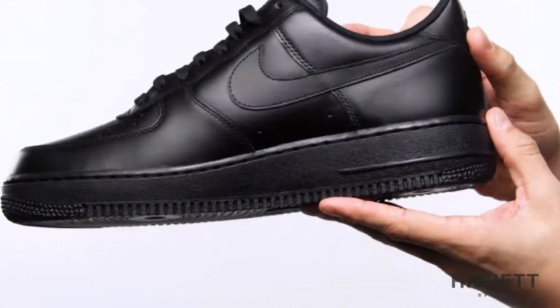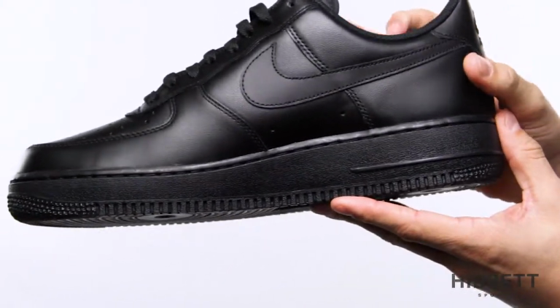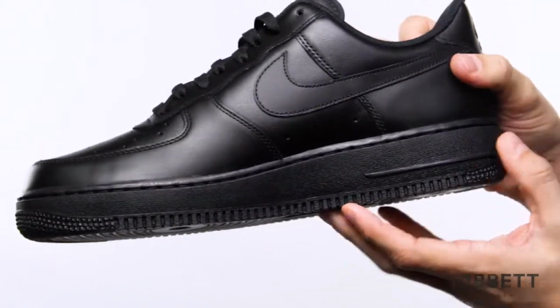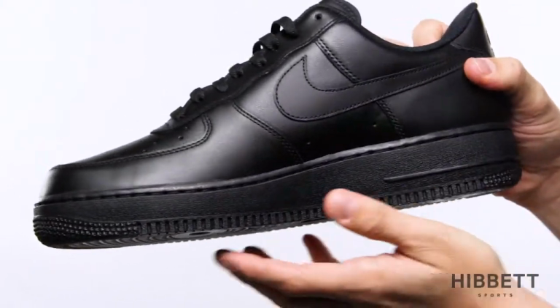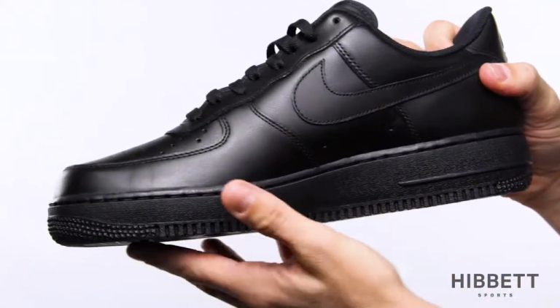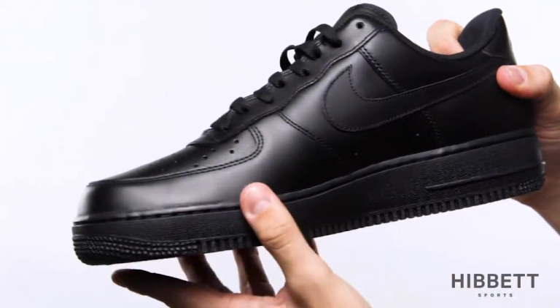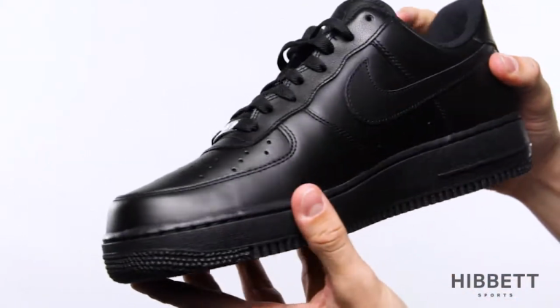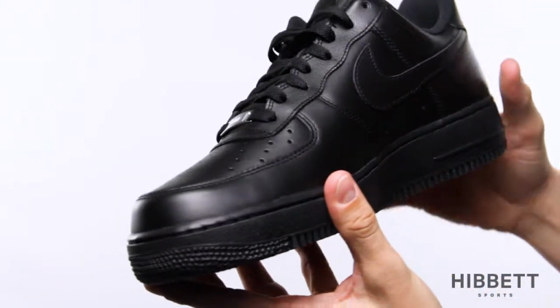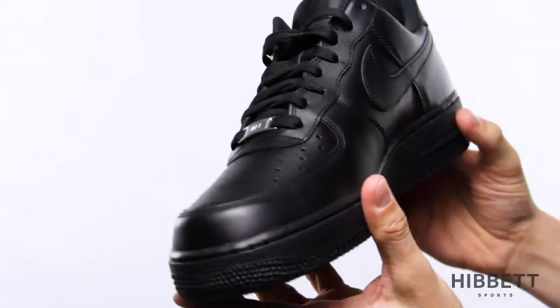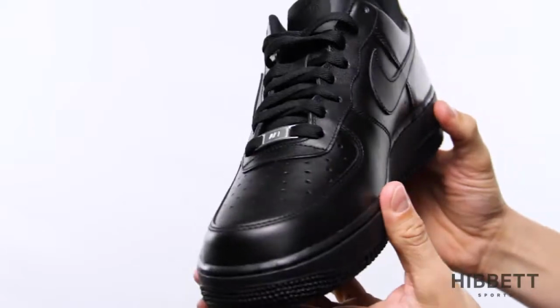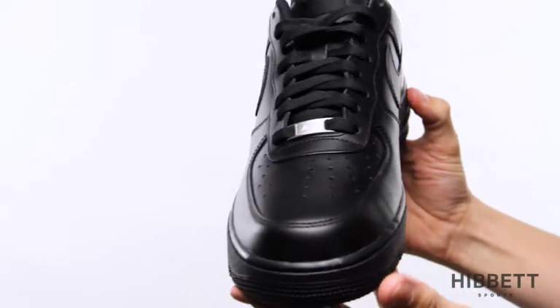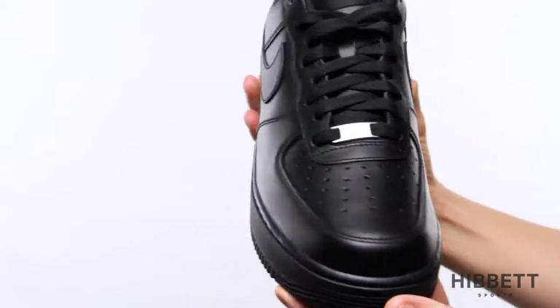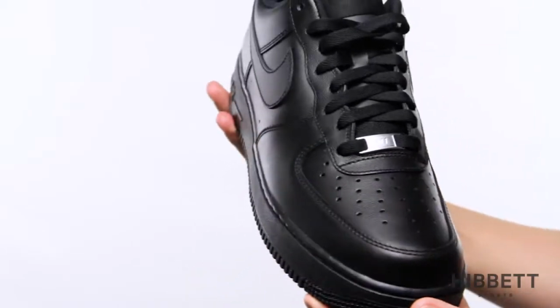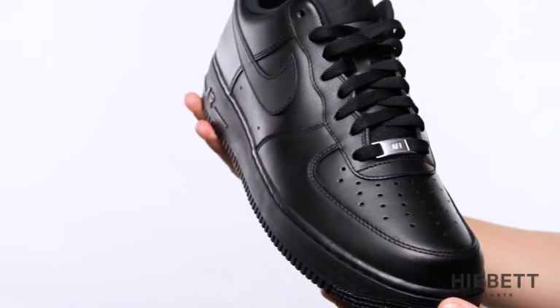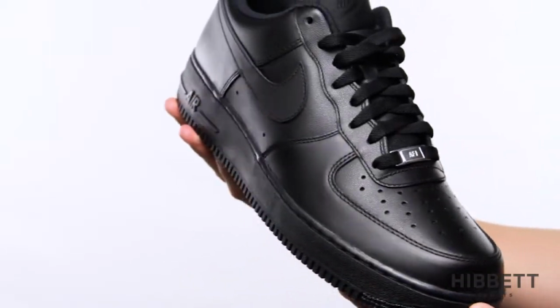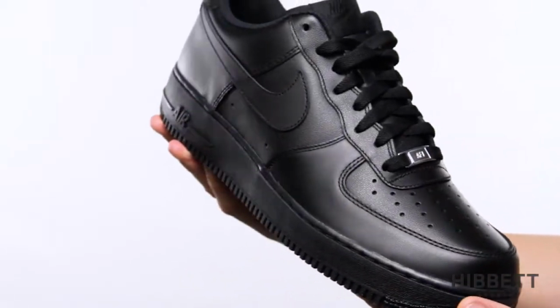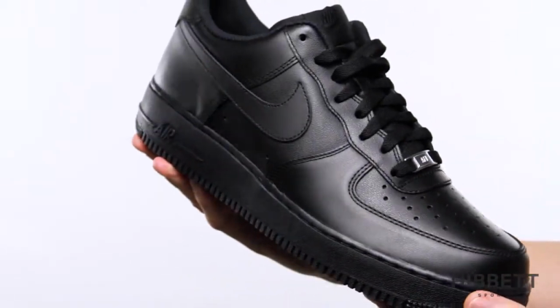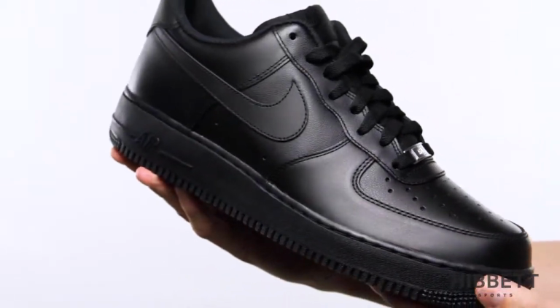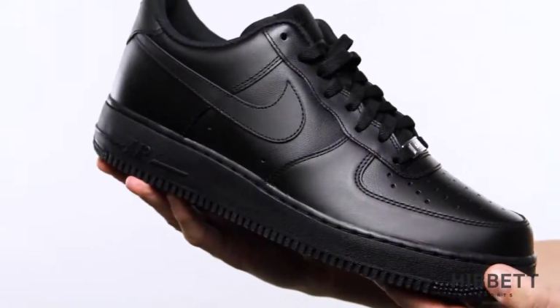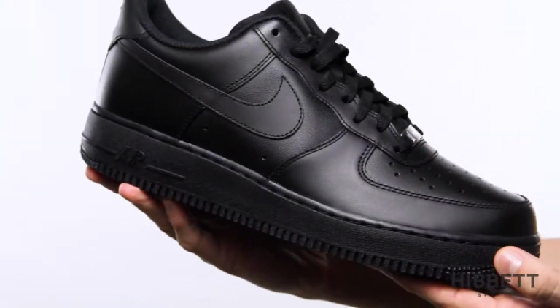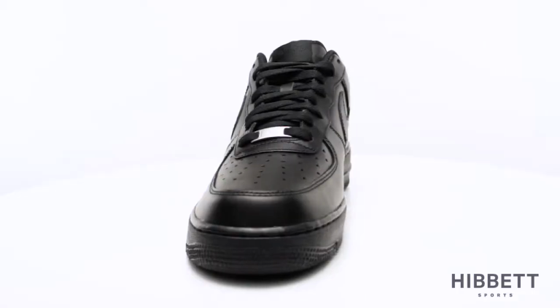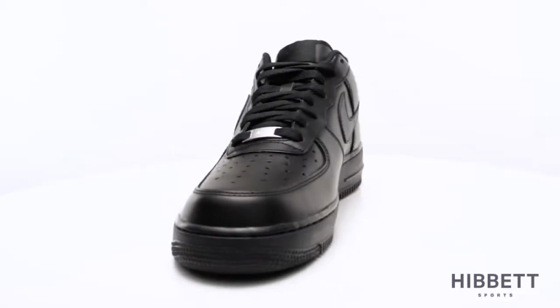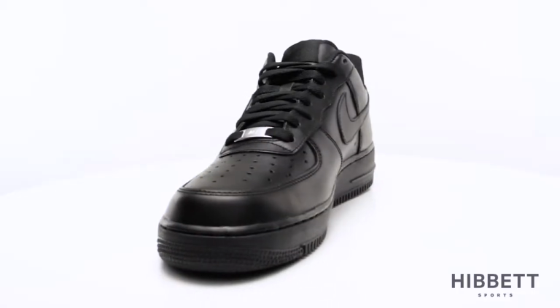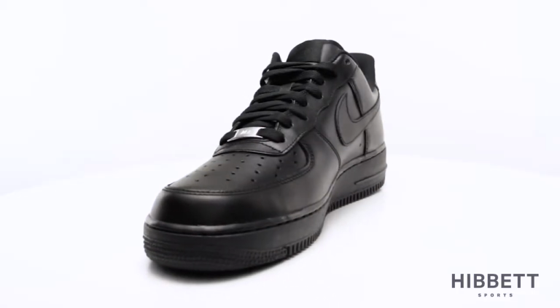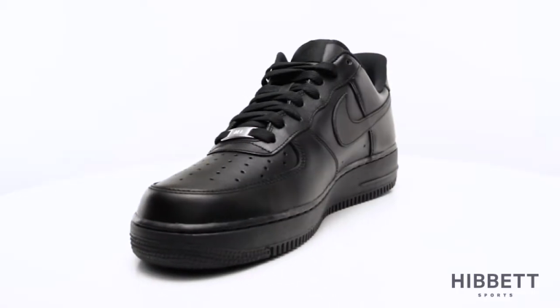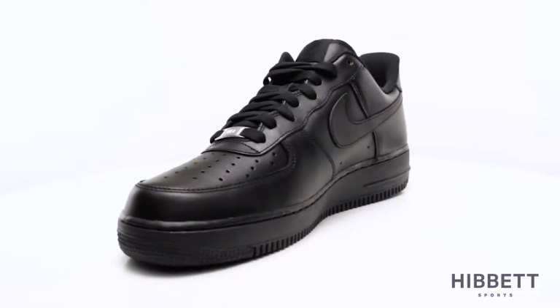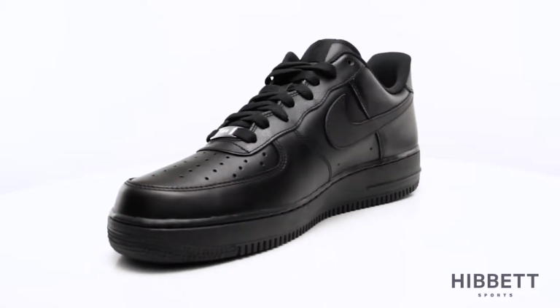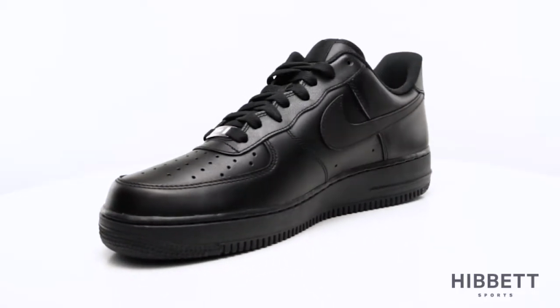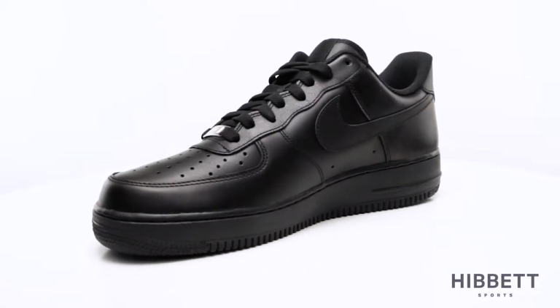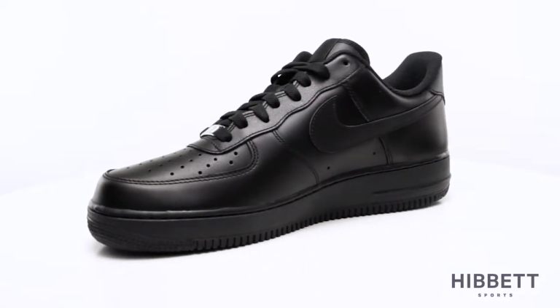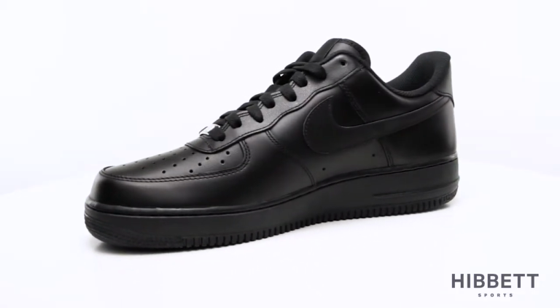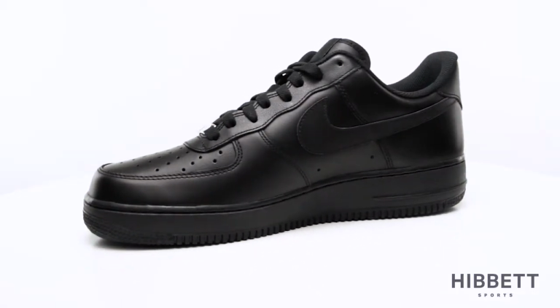The Air Force One is available in men's and kids sizes. This is the Air Force One from Nike.